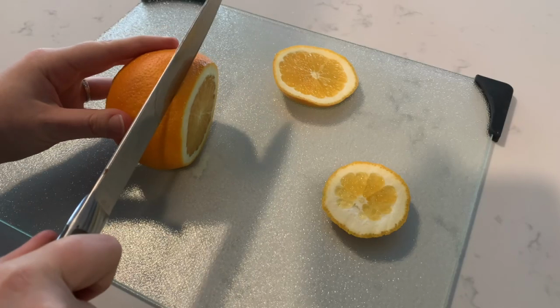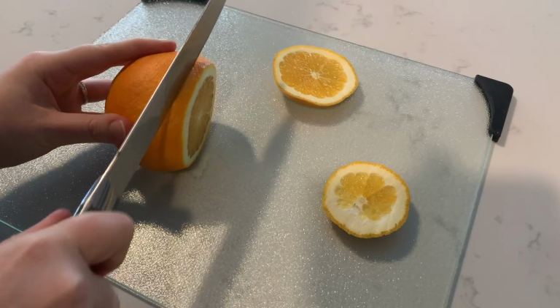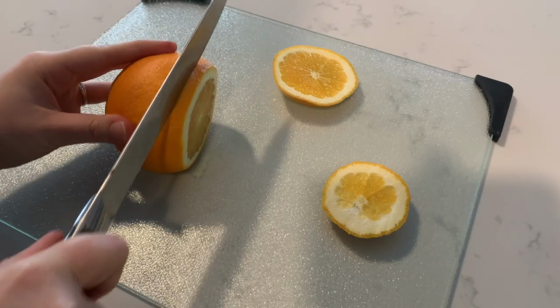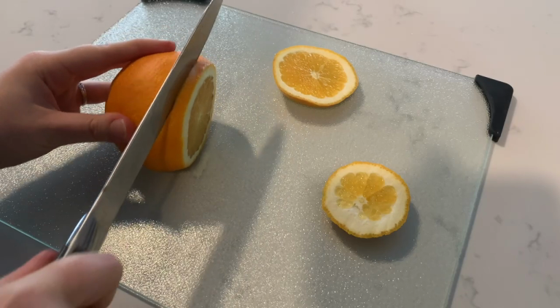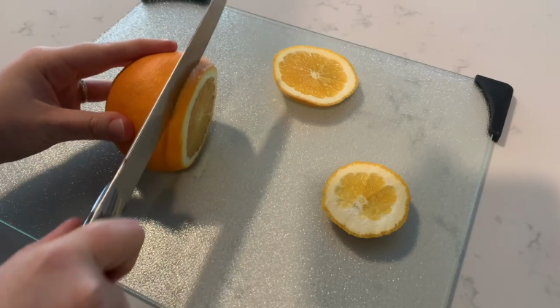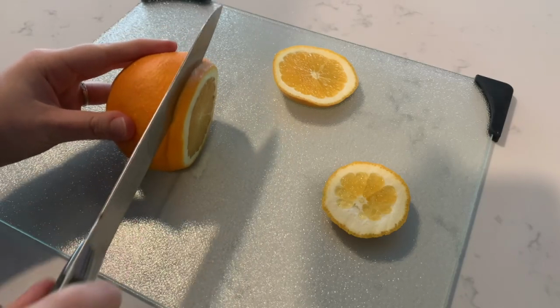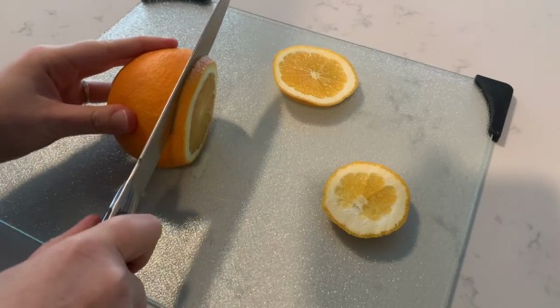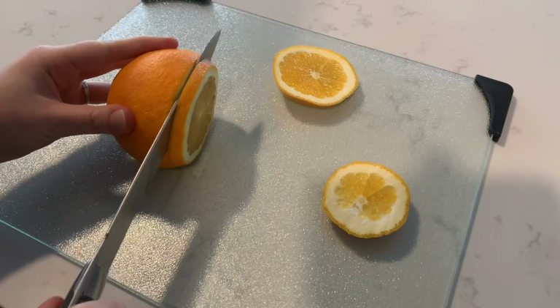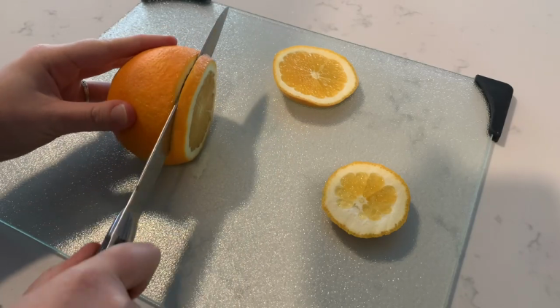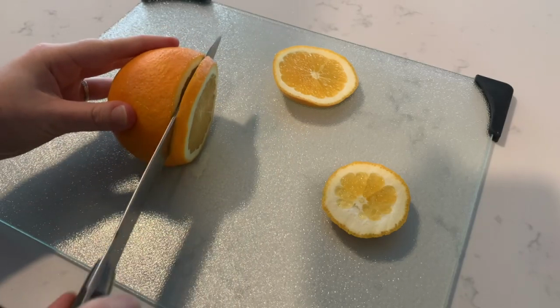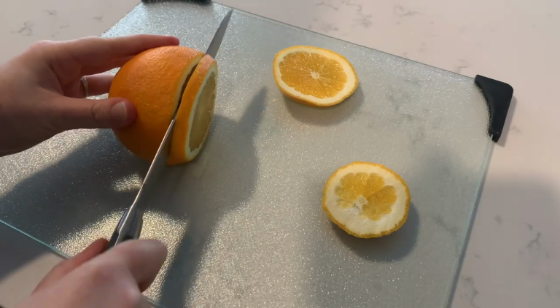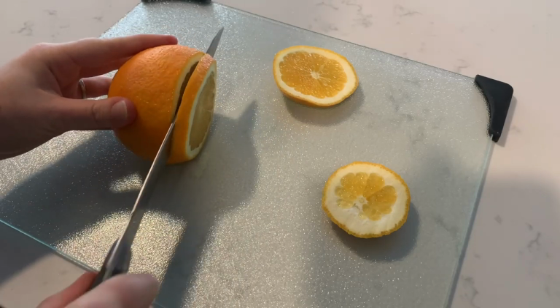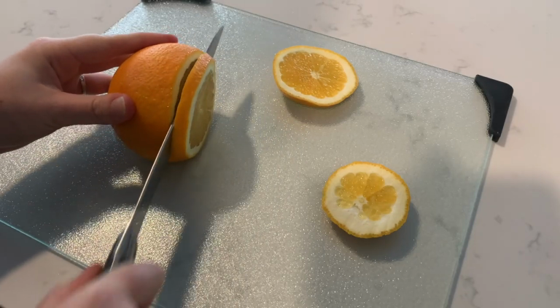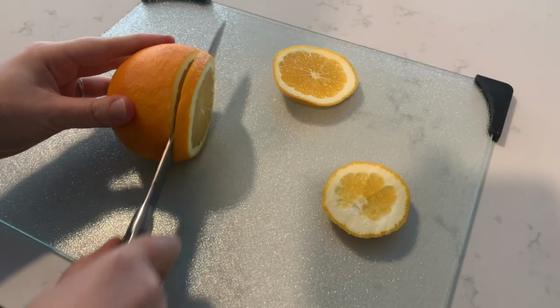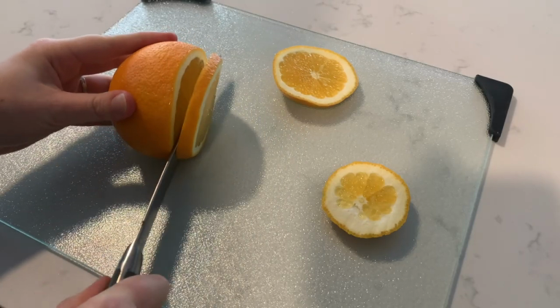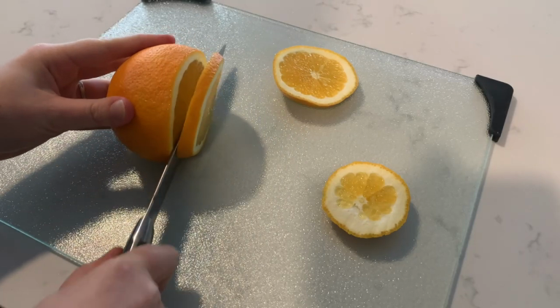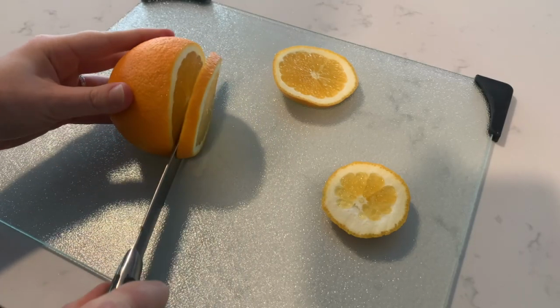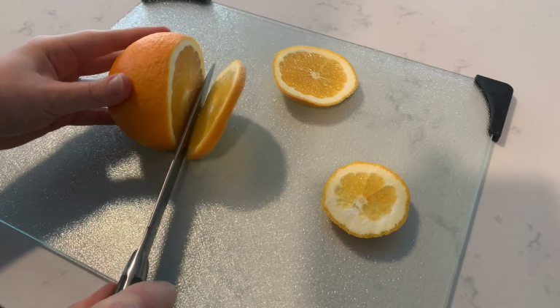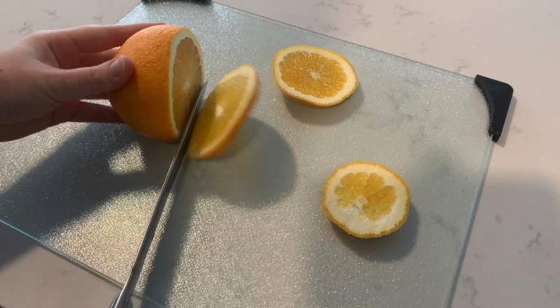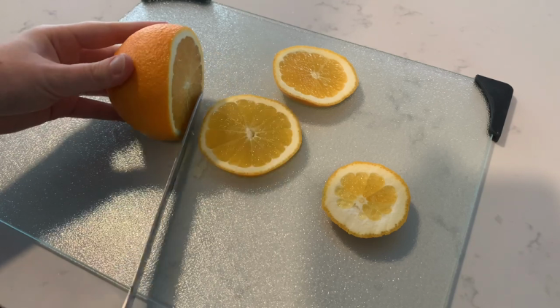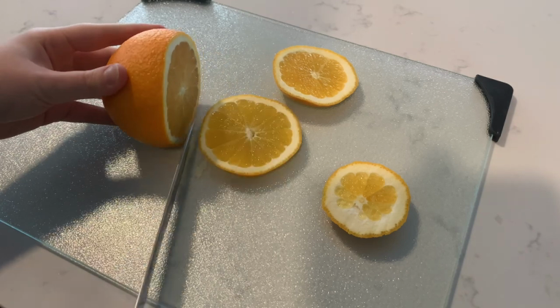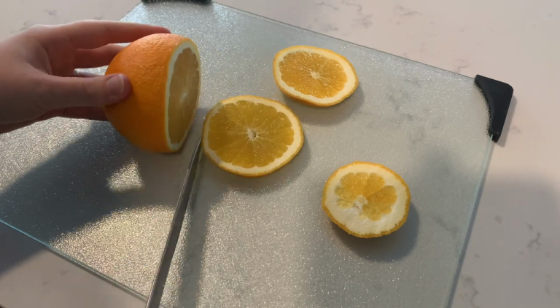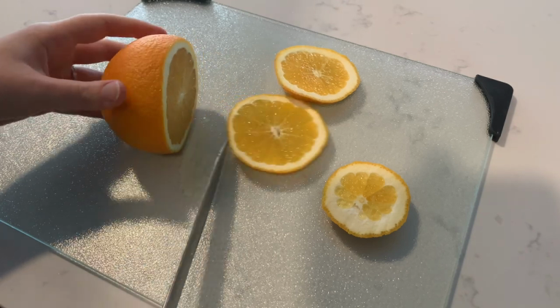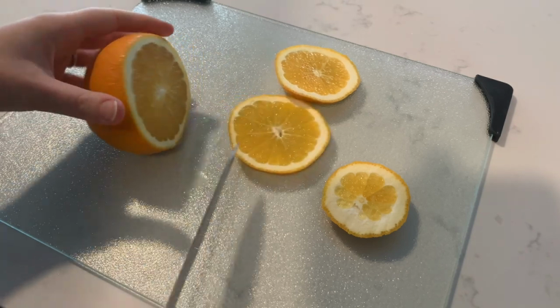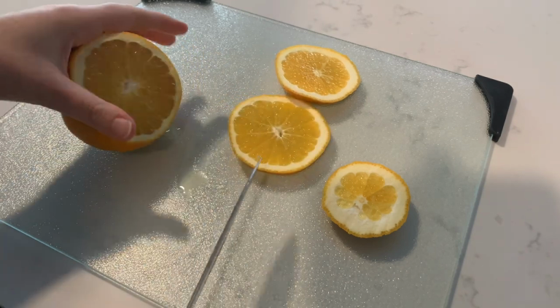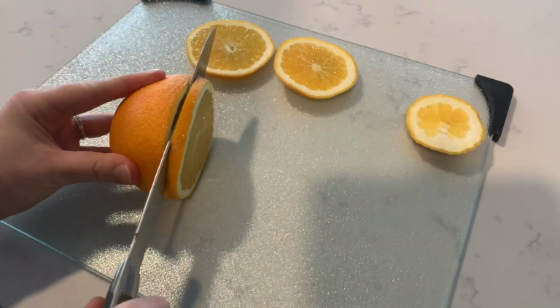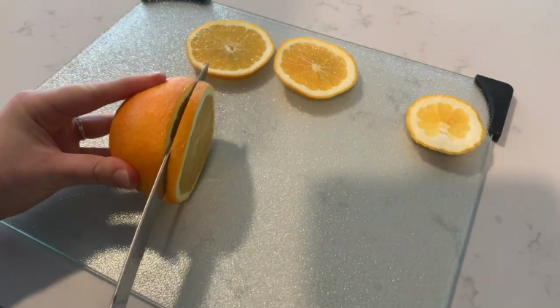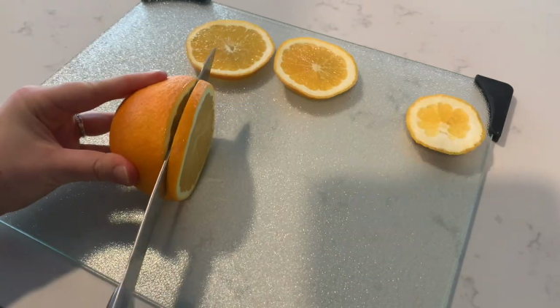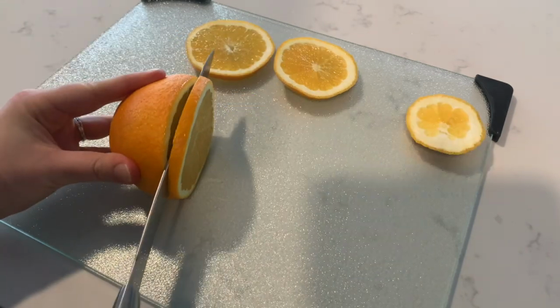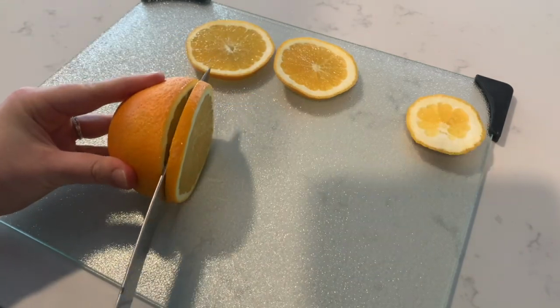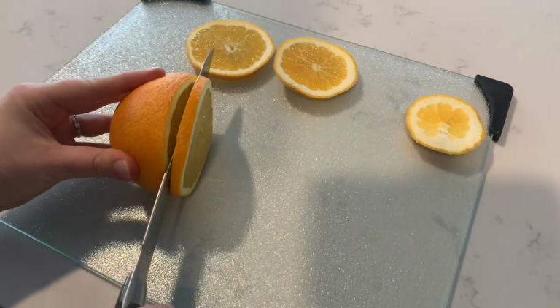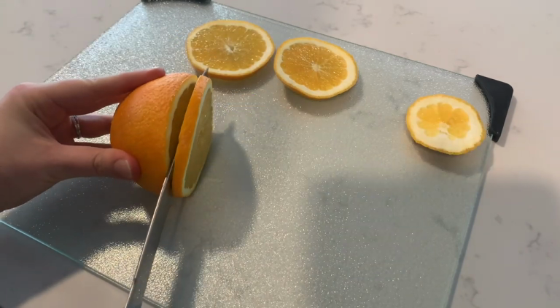Using a sharp knife, carefully cut your orange into slices no thicker than a quarter inch.